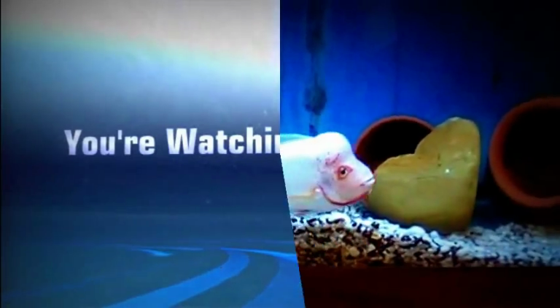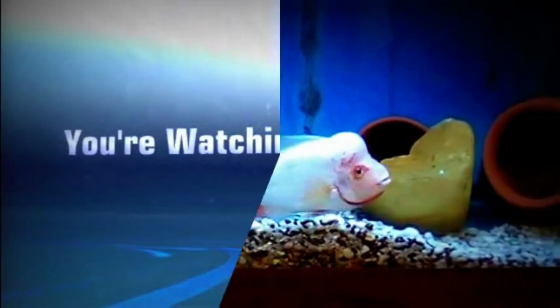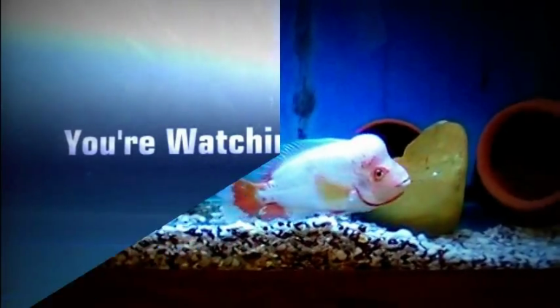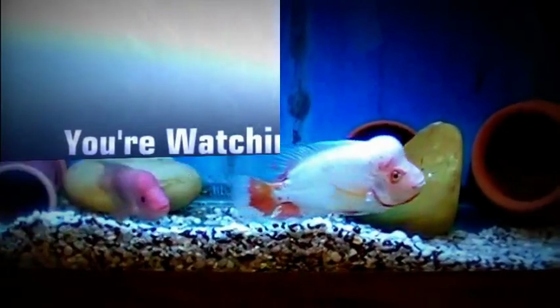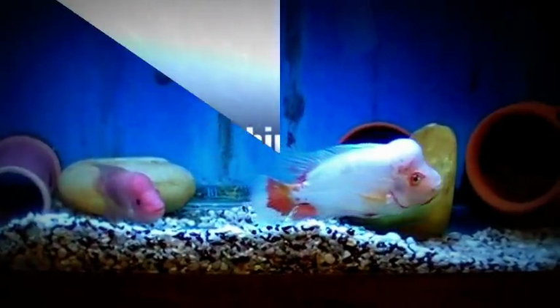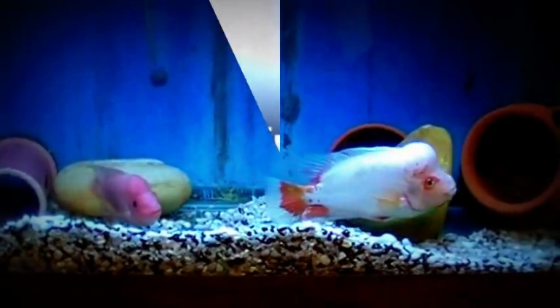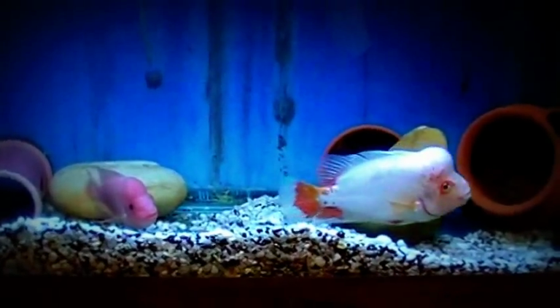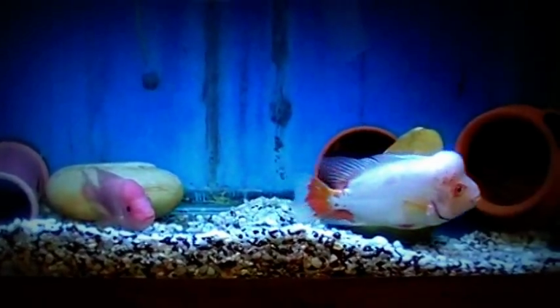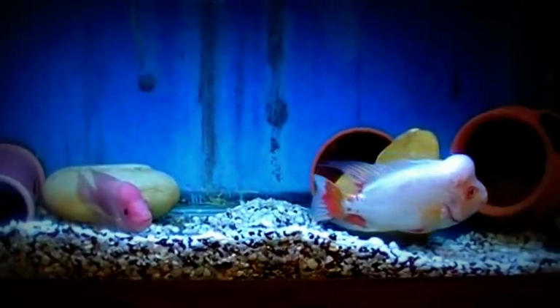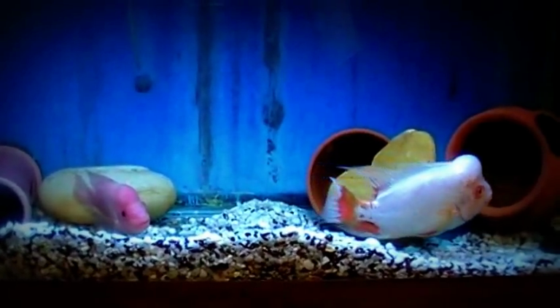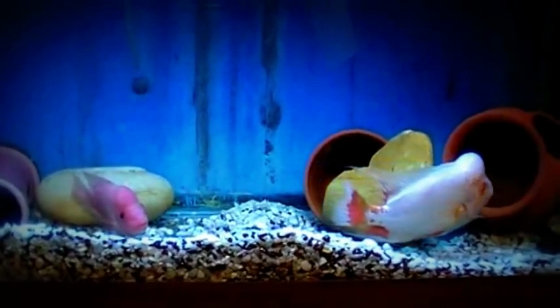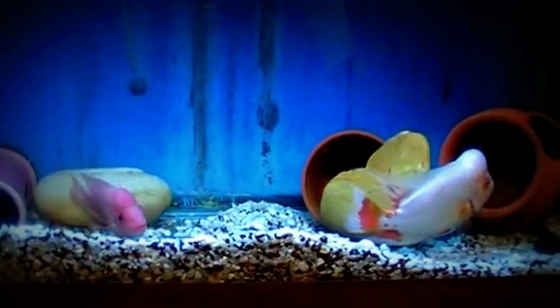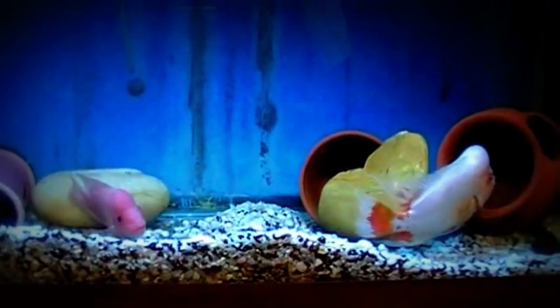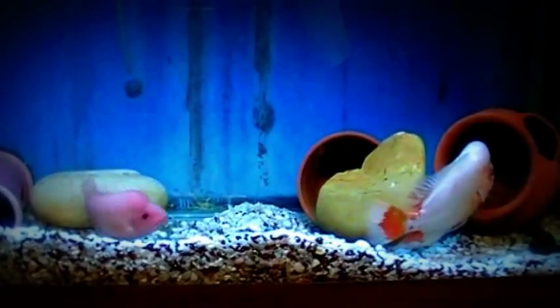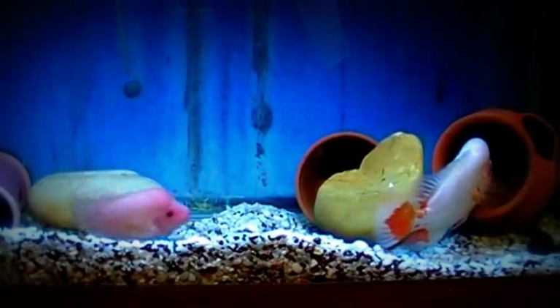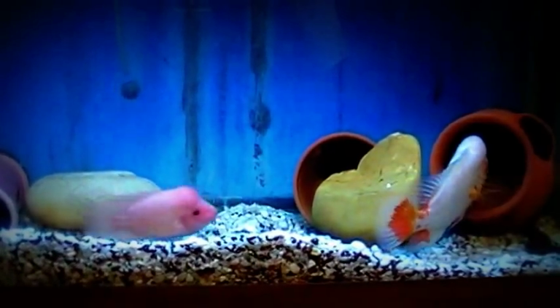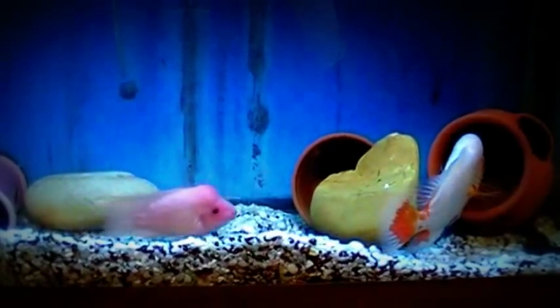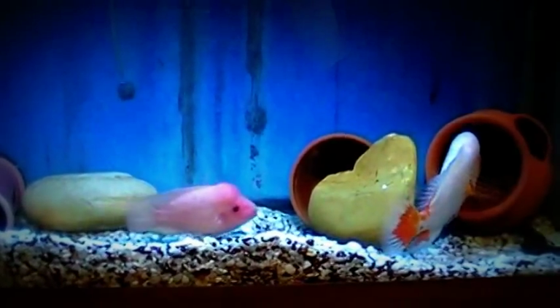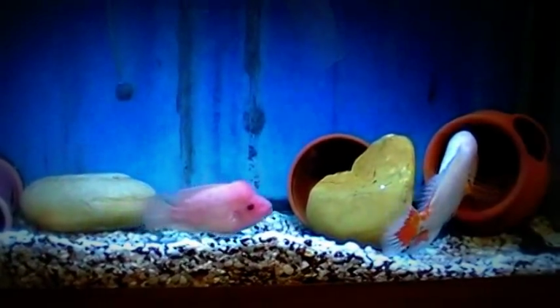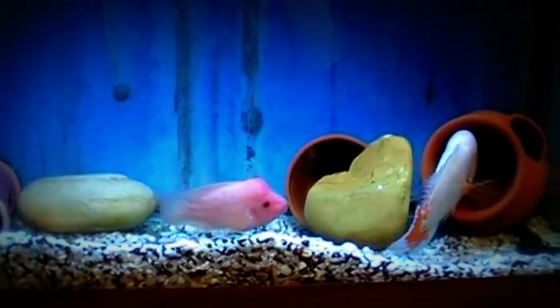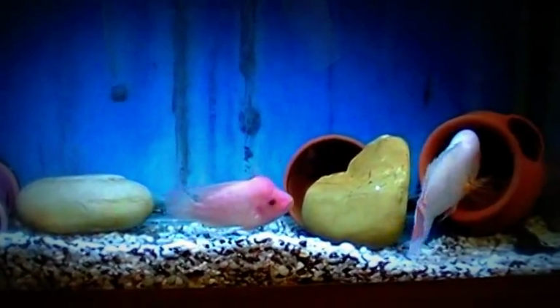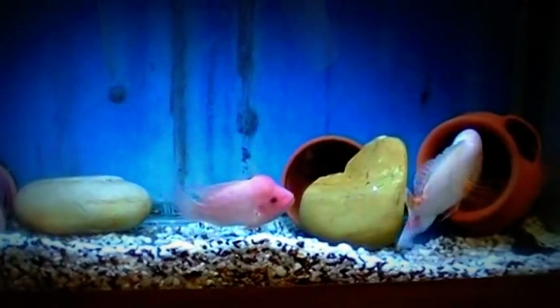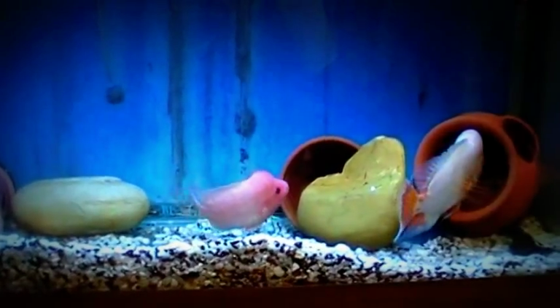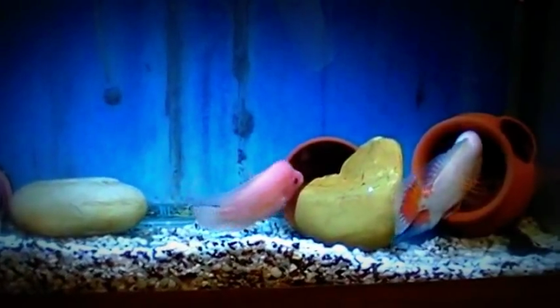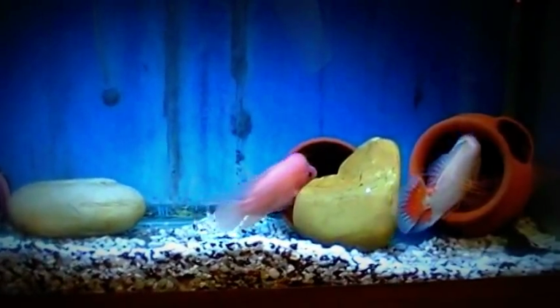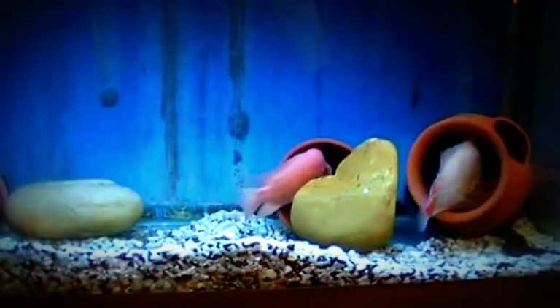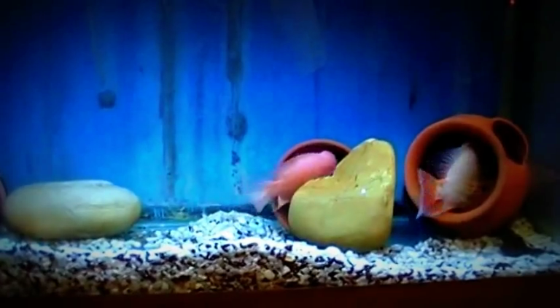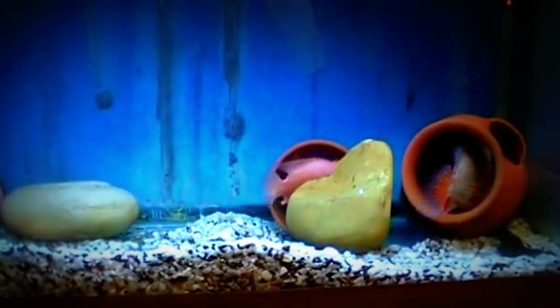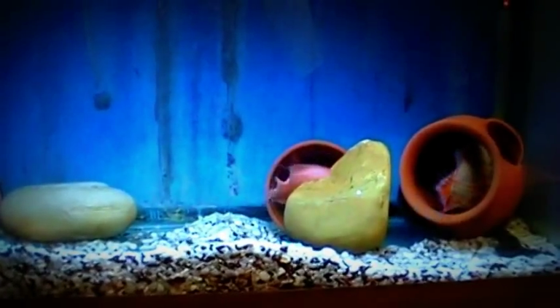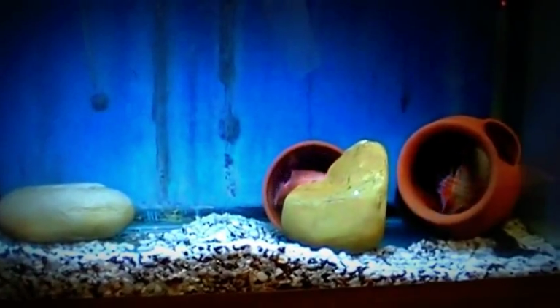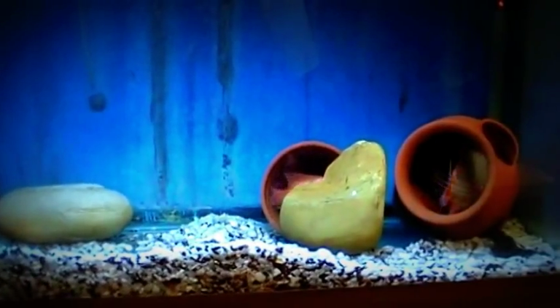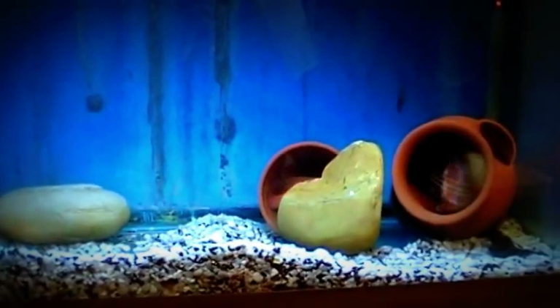Hello YouTube, this is Skip, coming to you live. Let's draw the Real Hot 6 Aquatic Kennels.